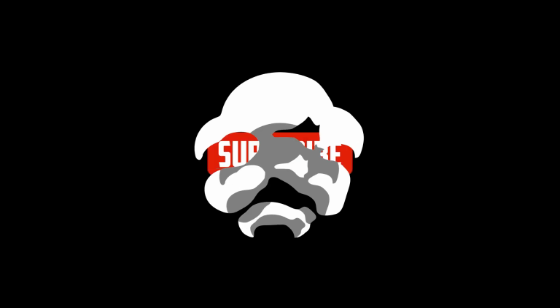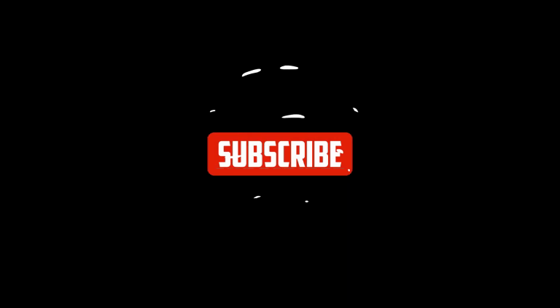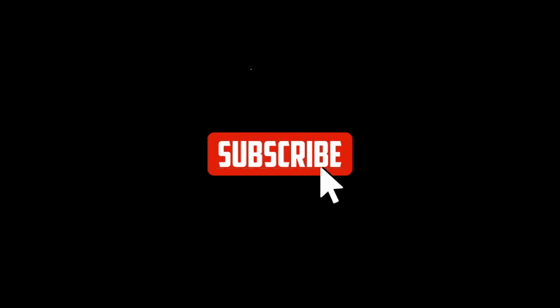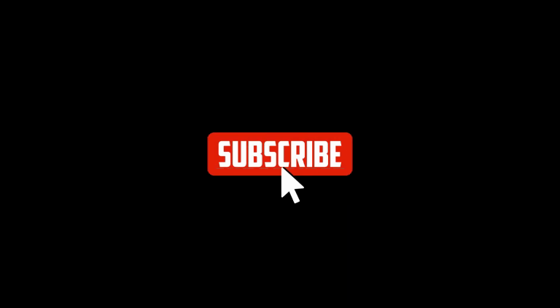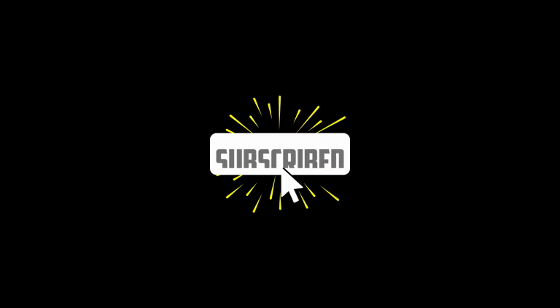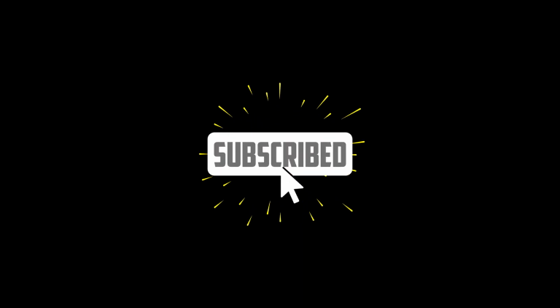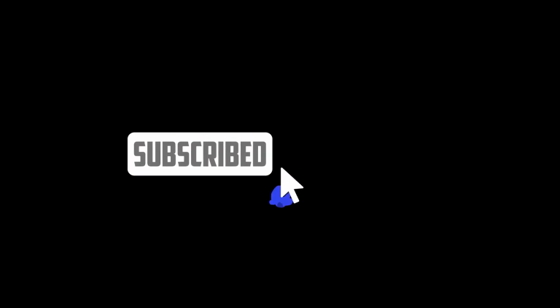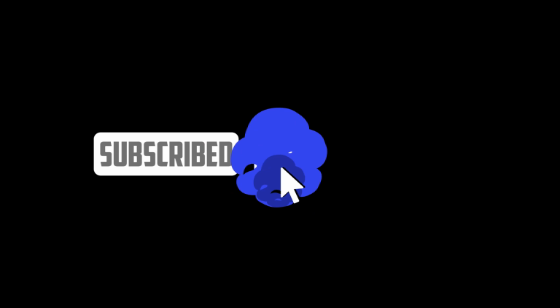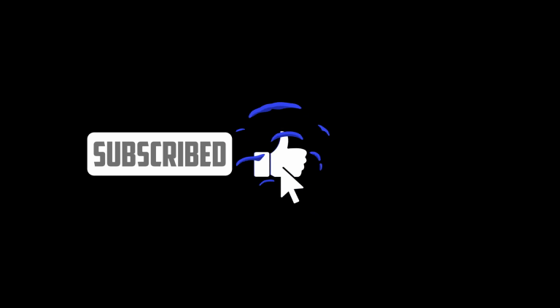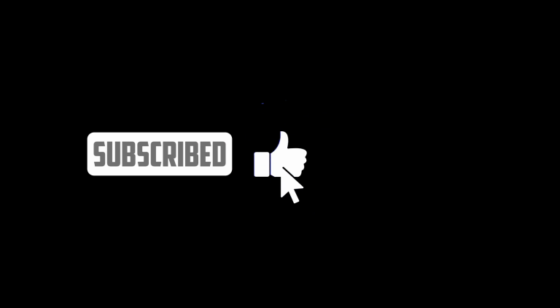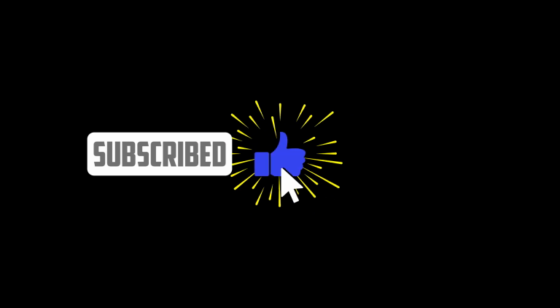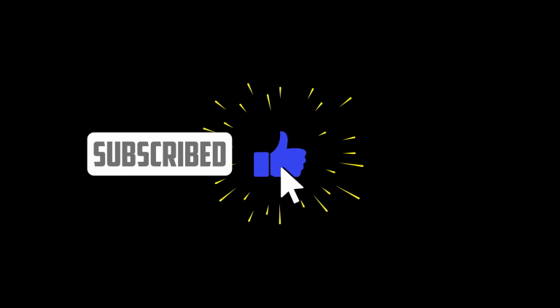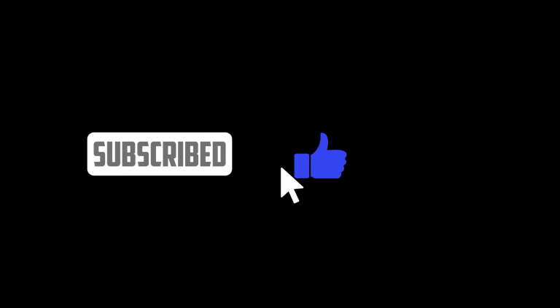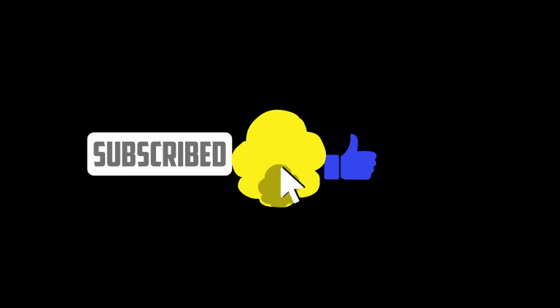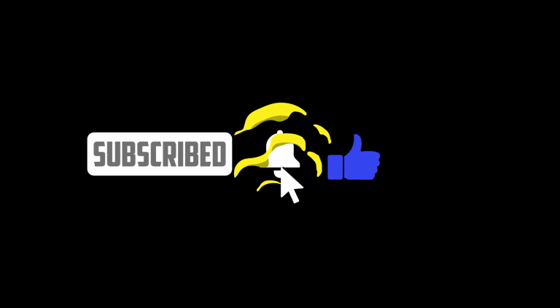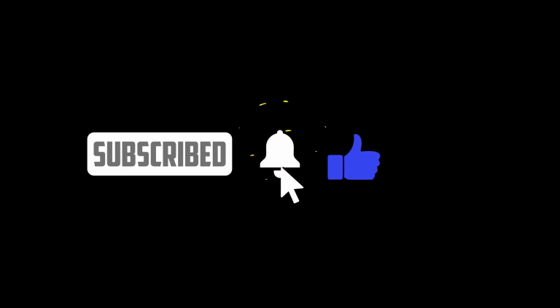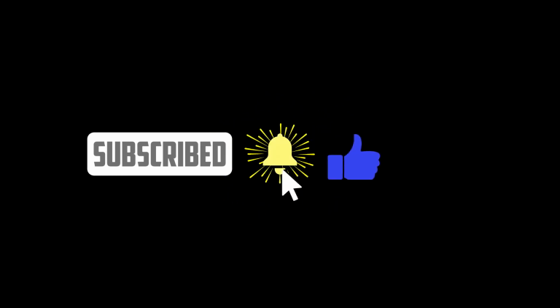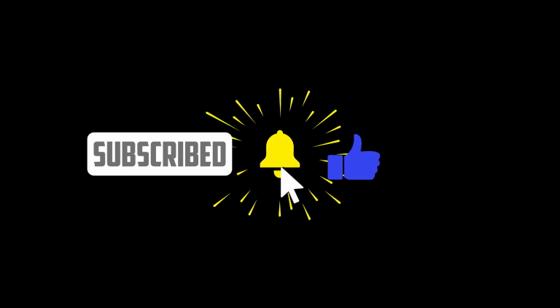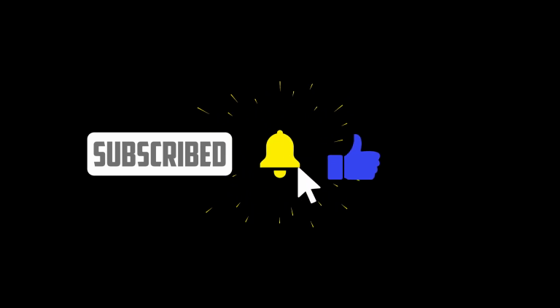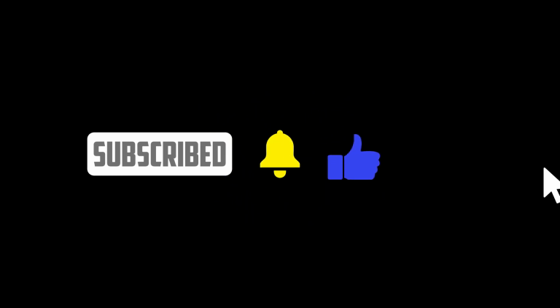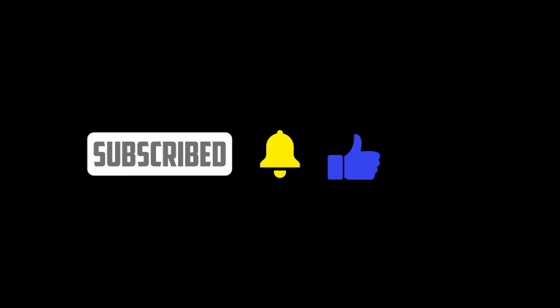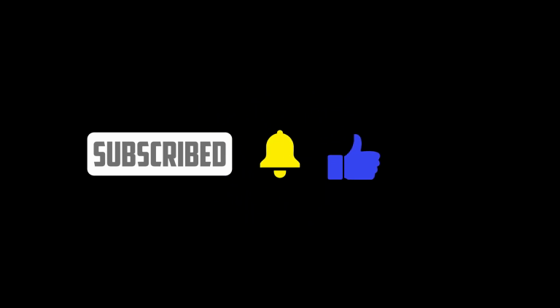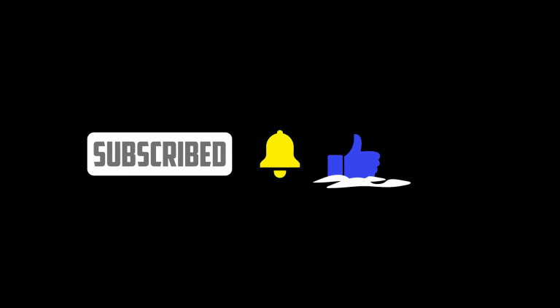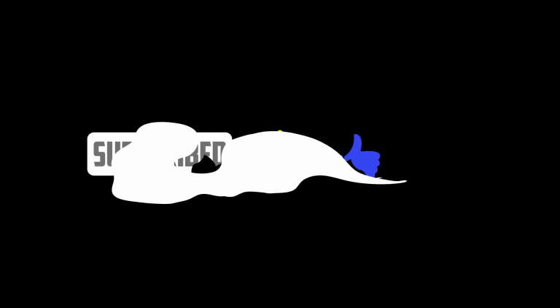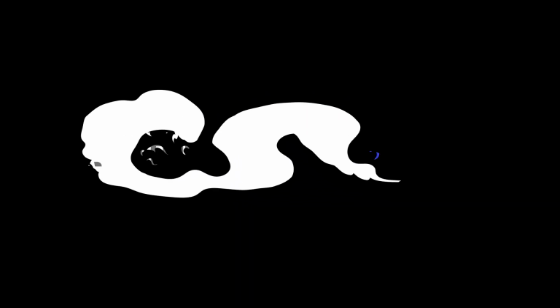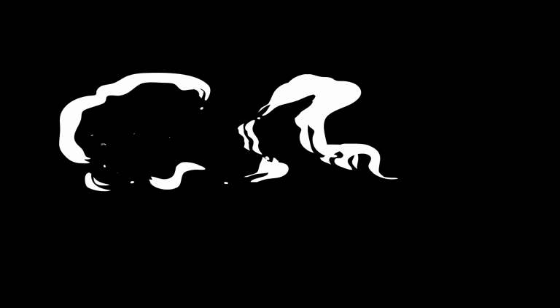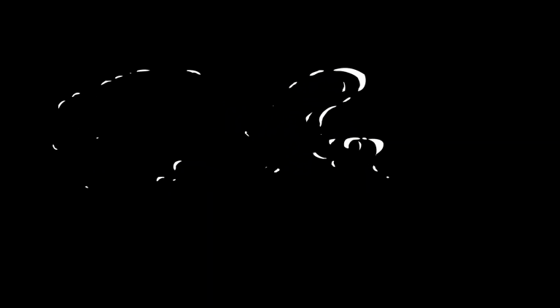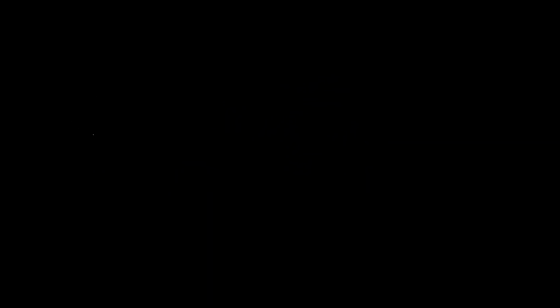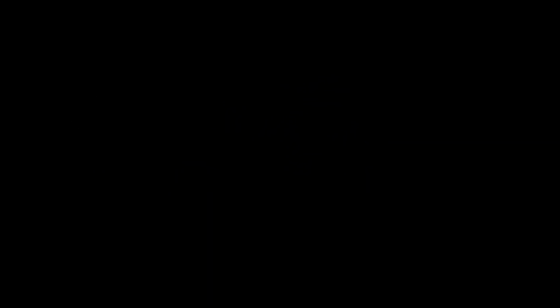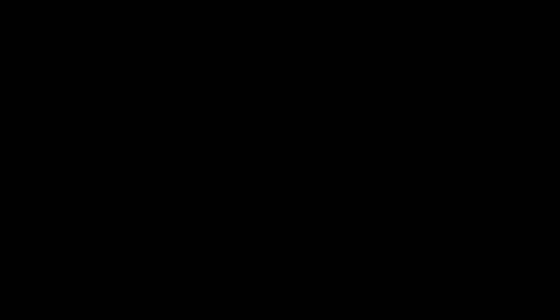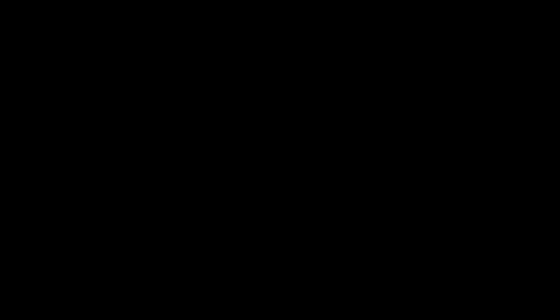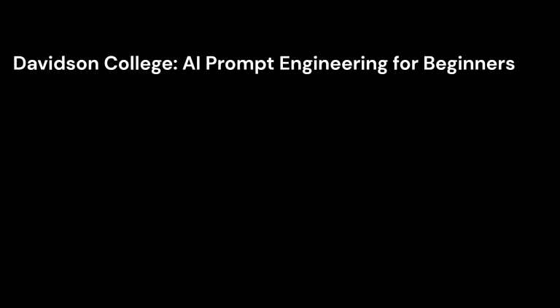Before we proceed, we'd greatly appreciate it if you could subscribe and show your support. Now, let's dive into the courses.